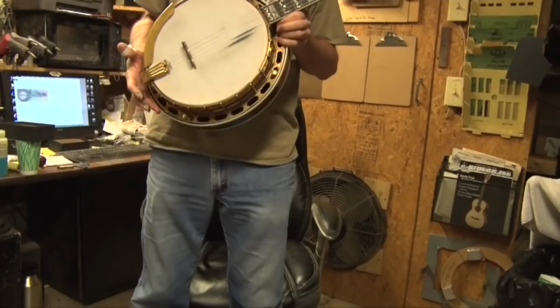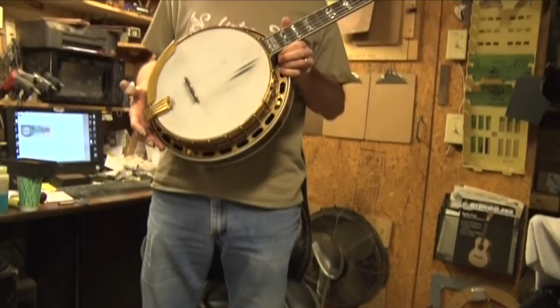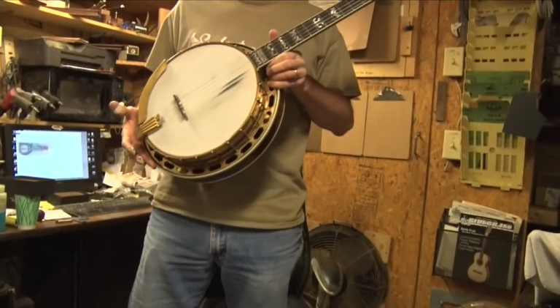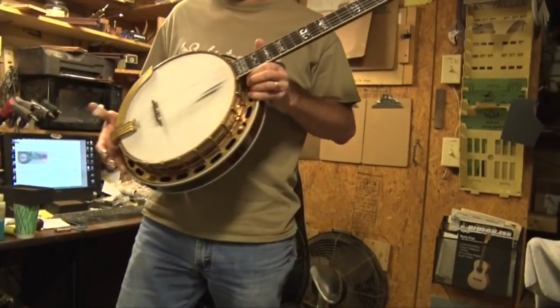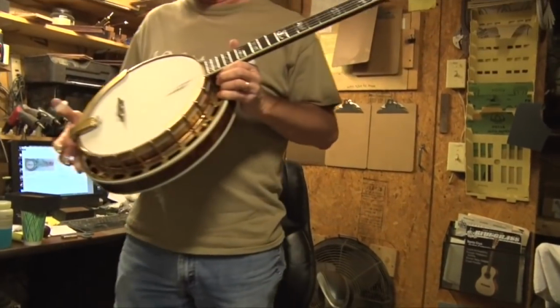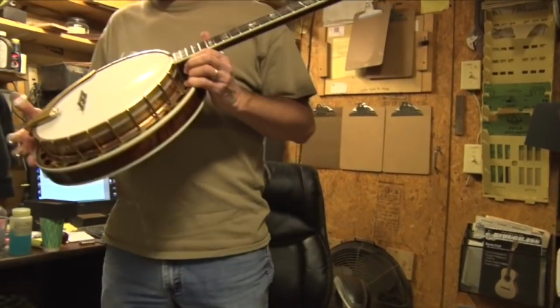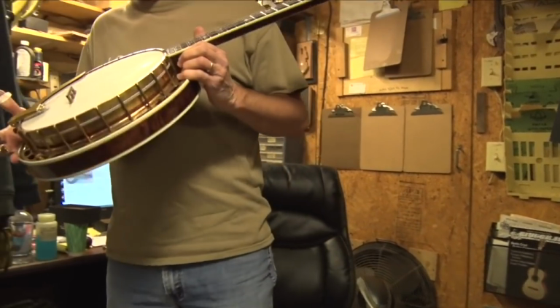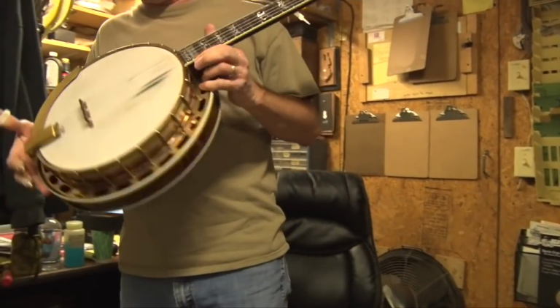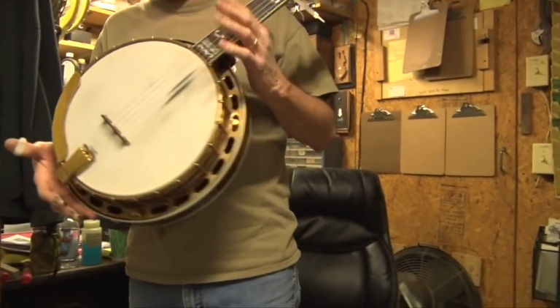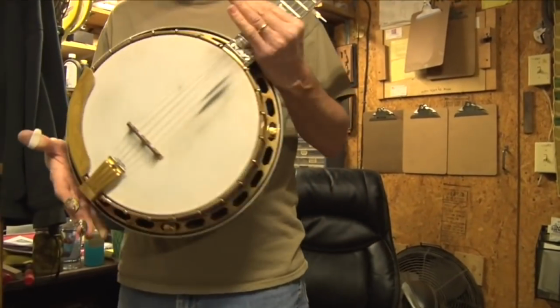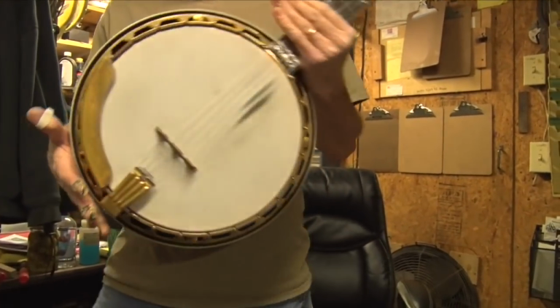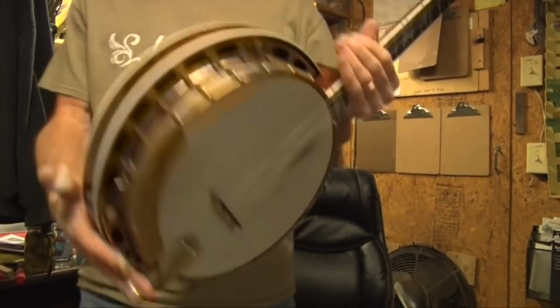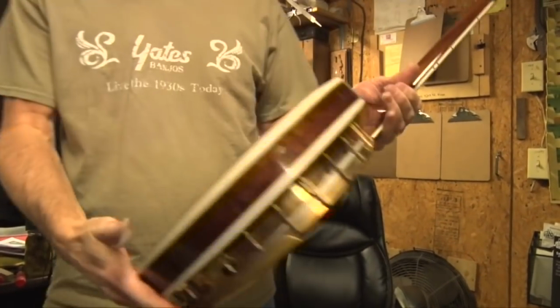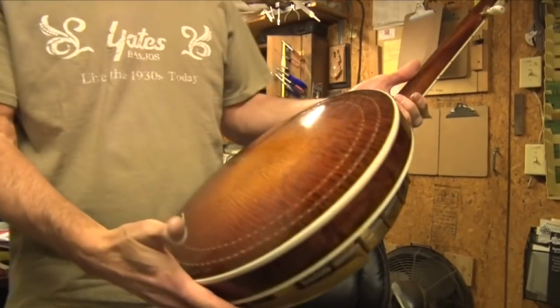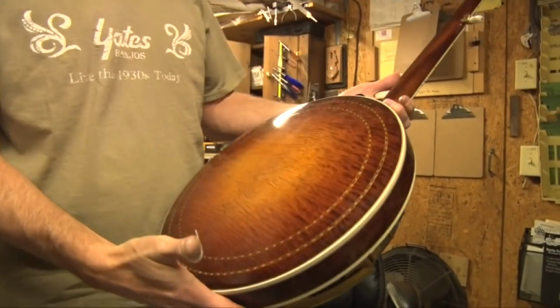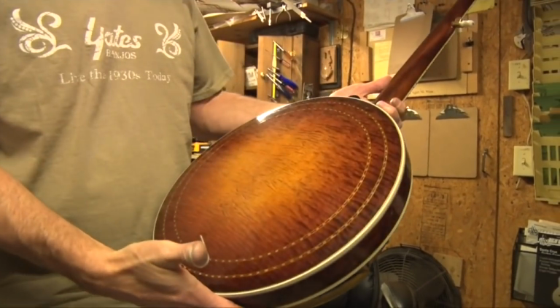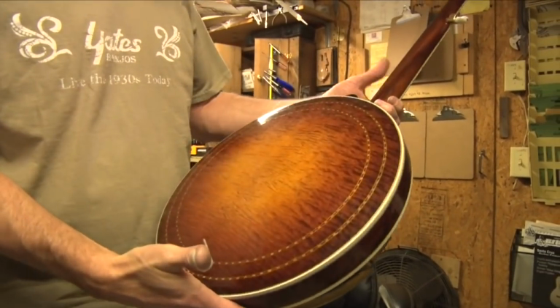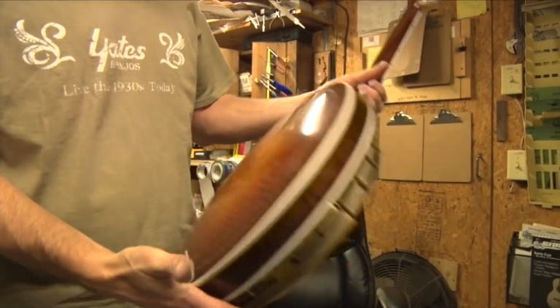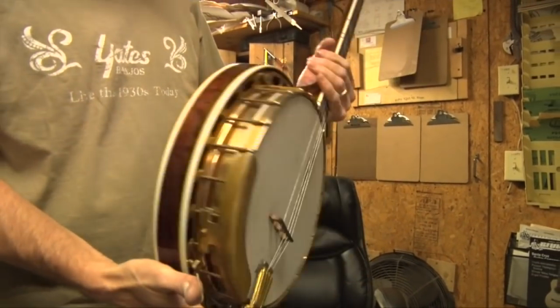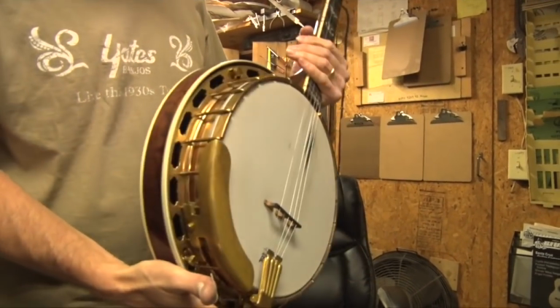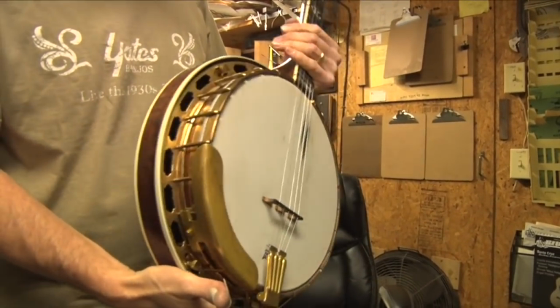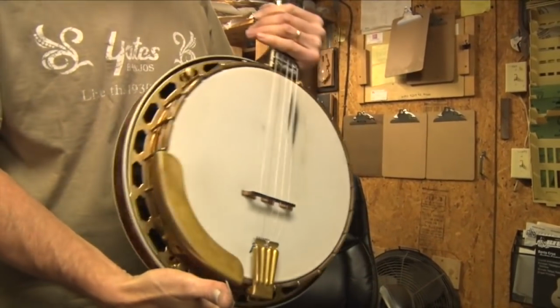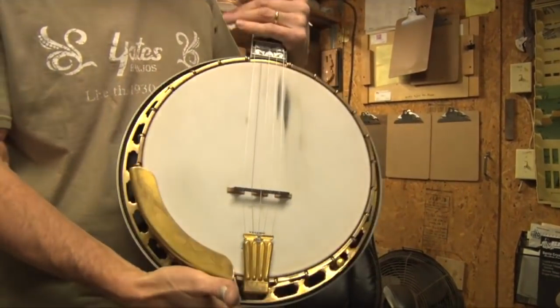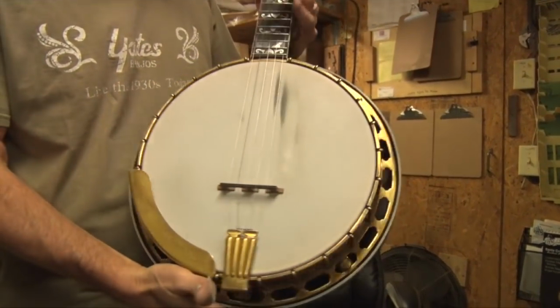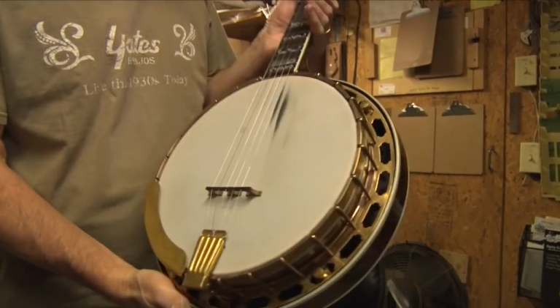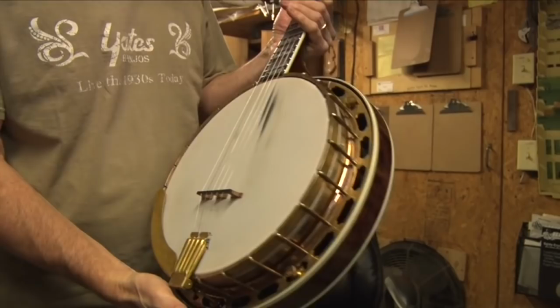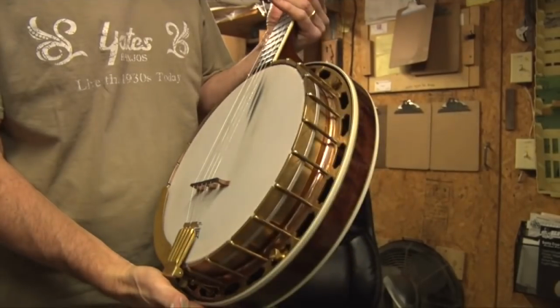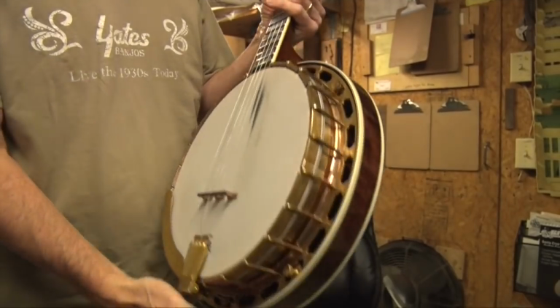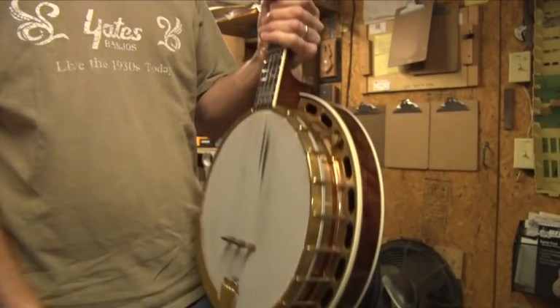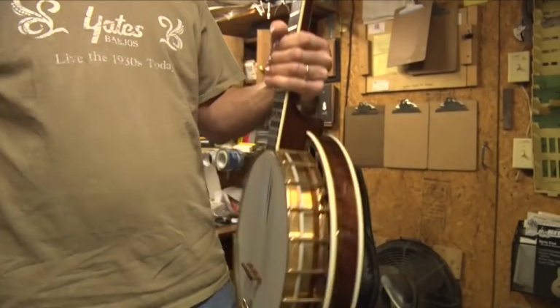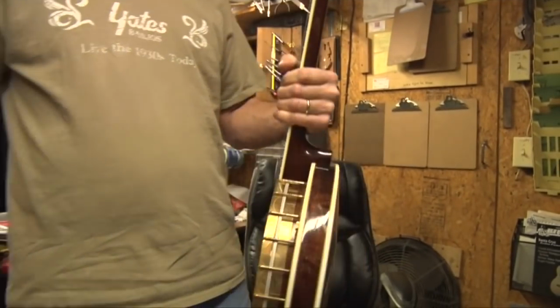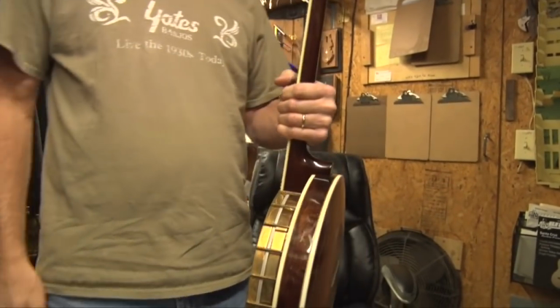1930 Gibson Granada with a mahogany neck. So it gives you a little more of a warm tone.